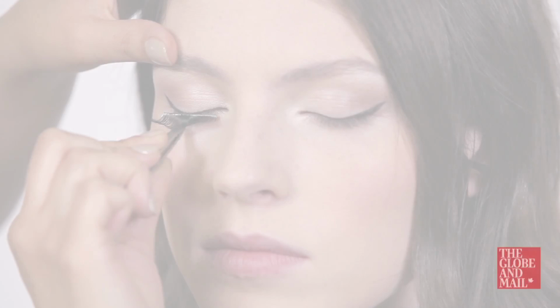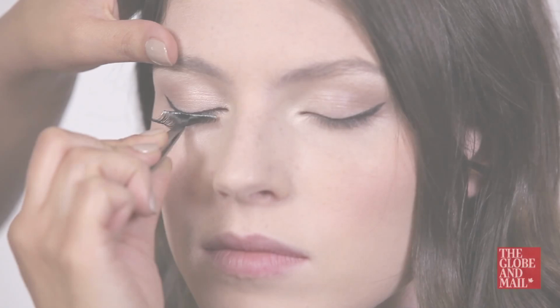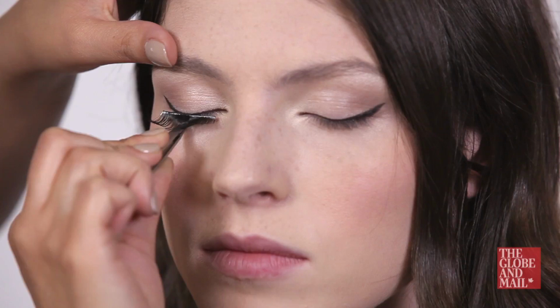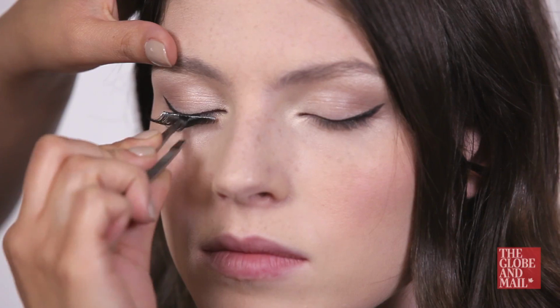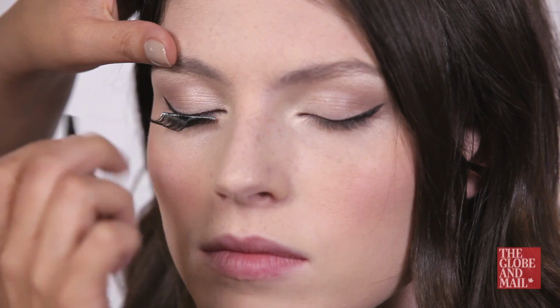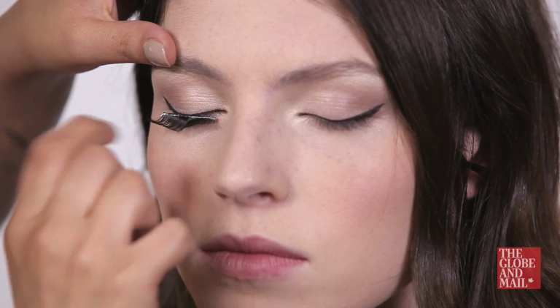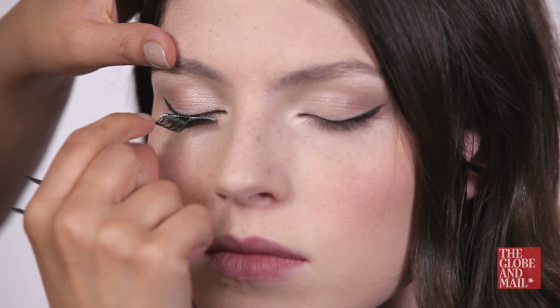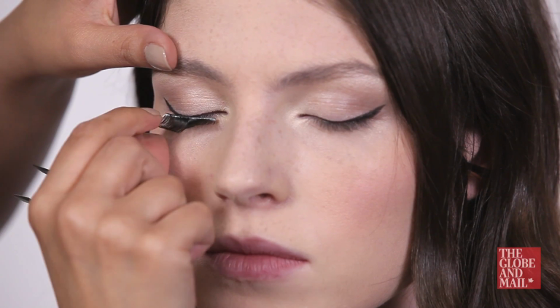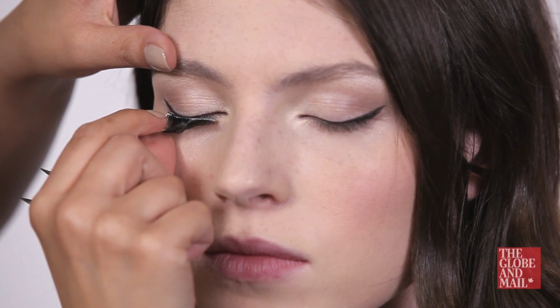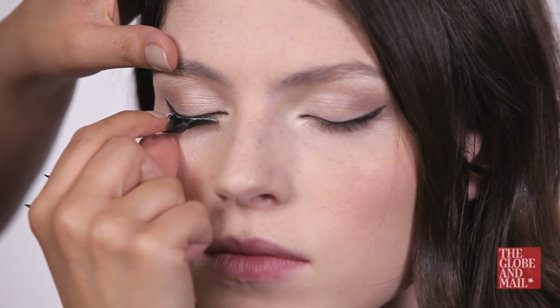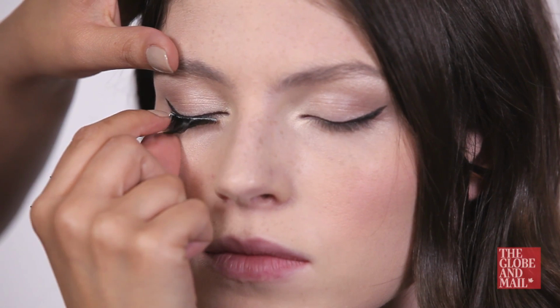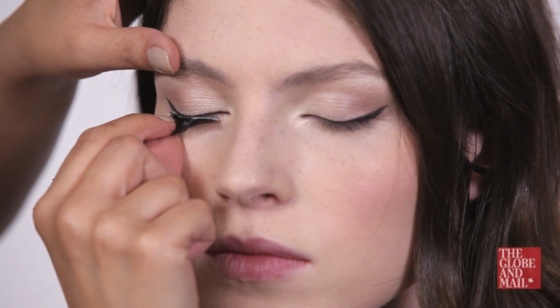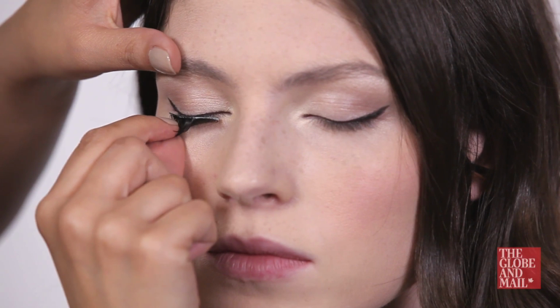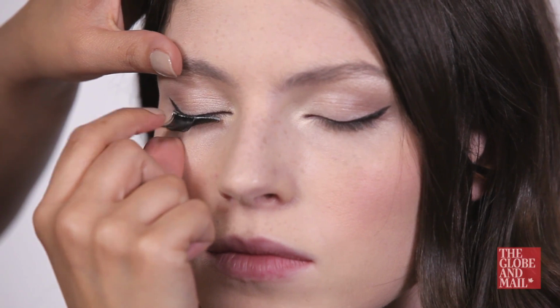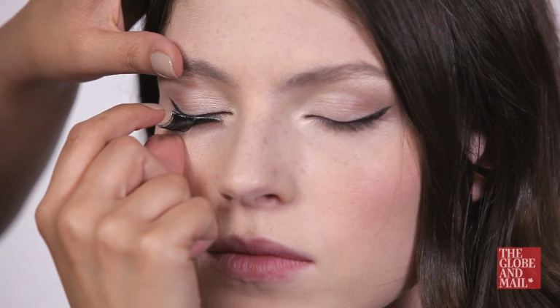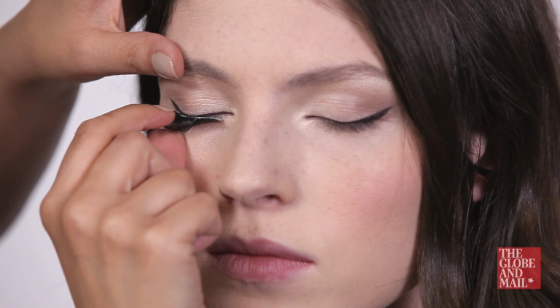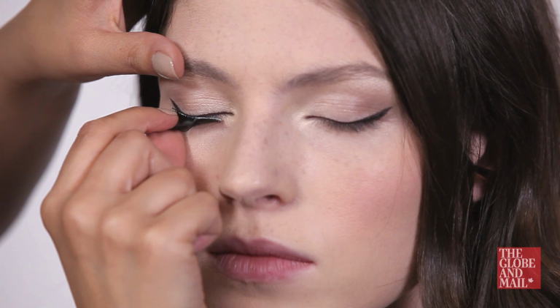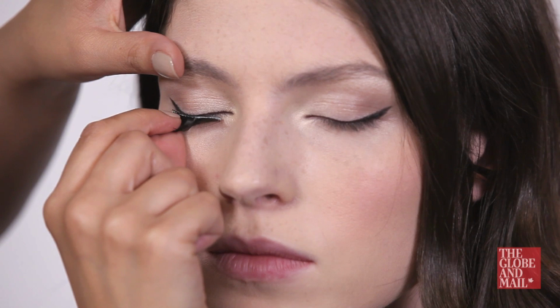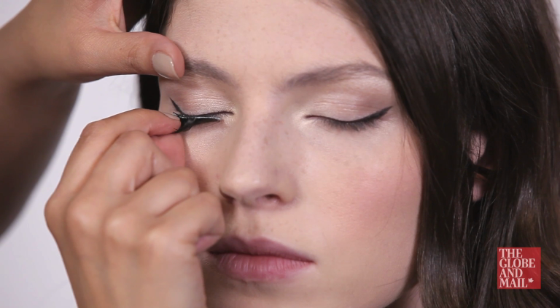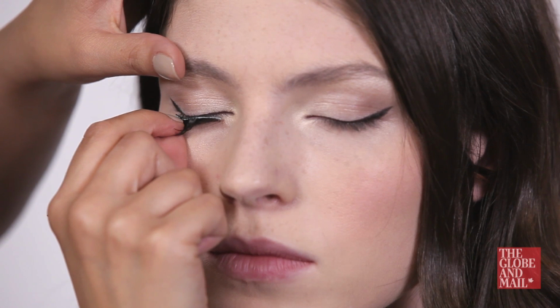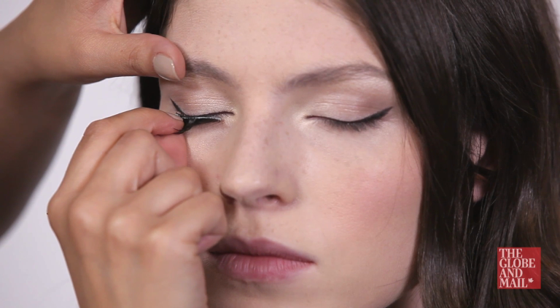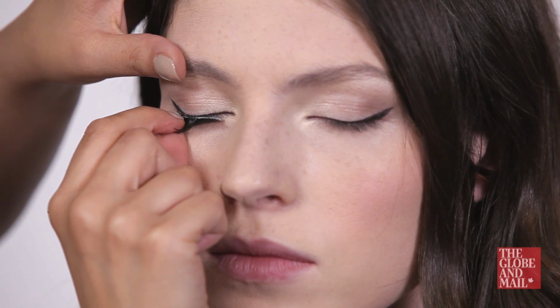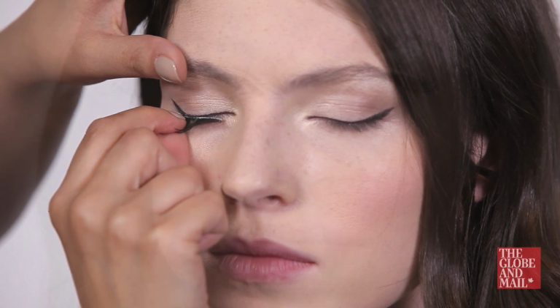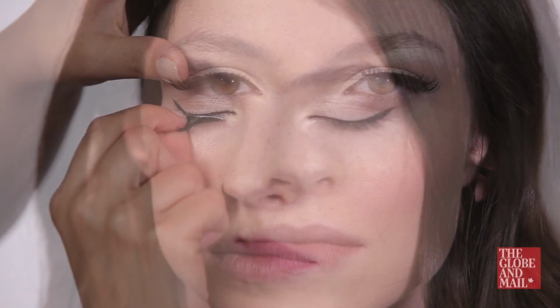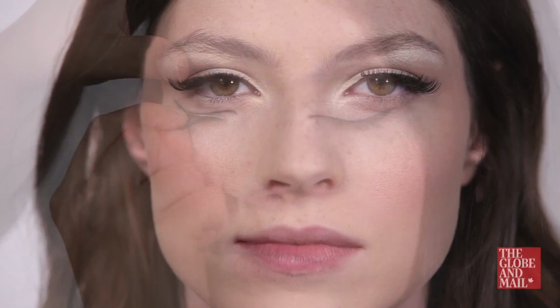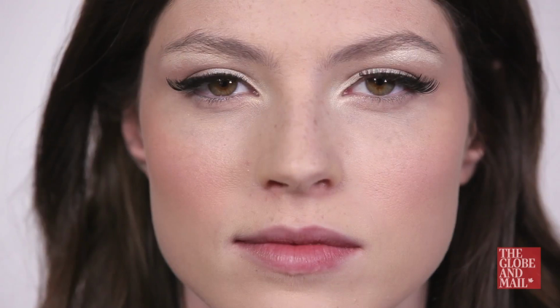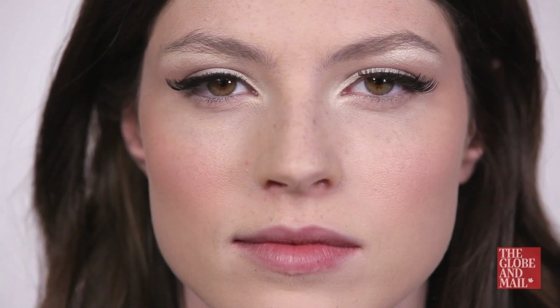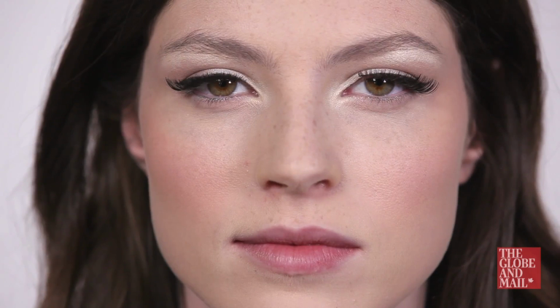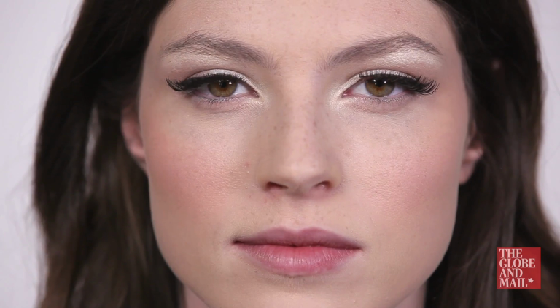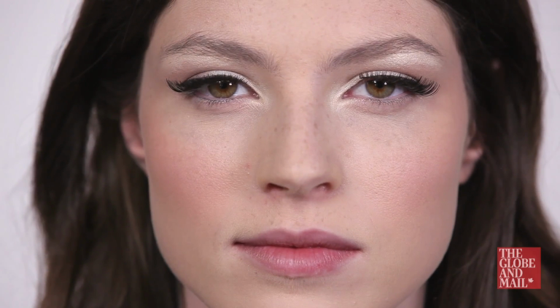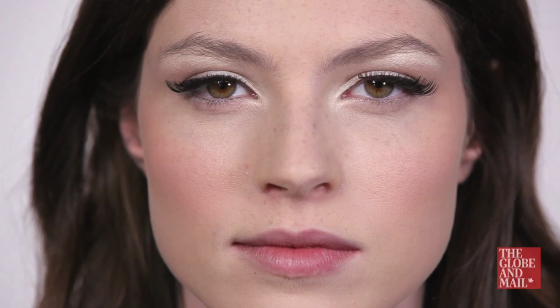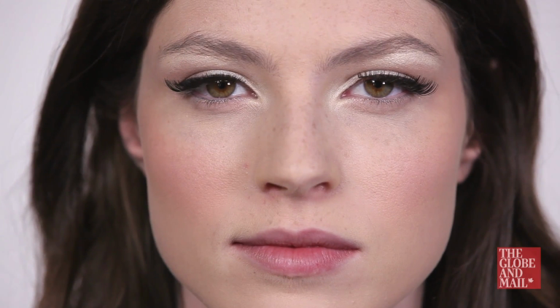When it comes to your lashes, try using a pair of falsies for added drama and to open the eye up further.